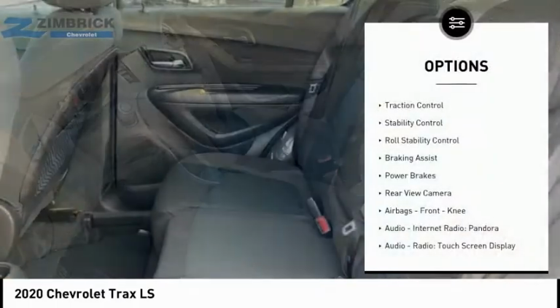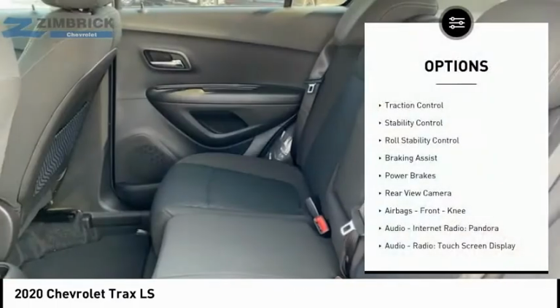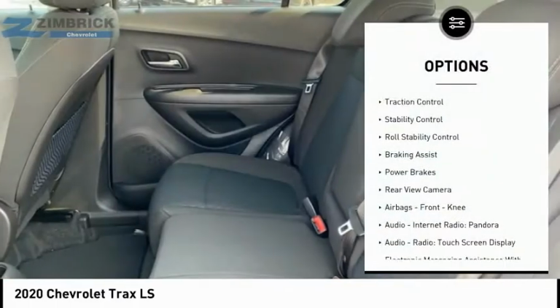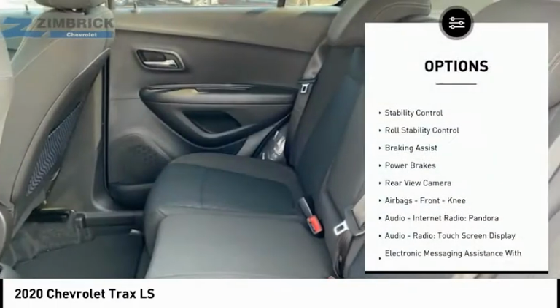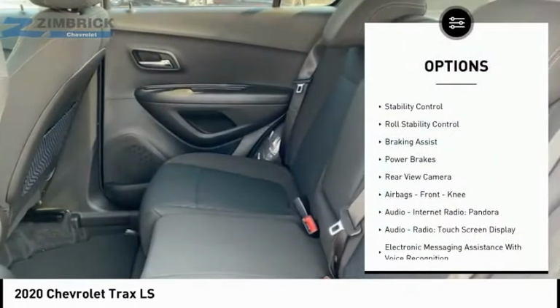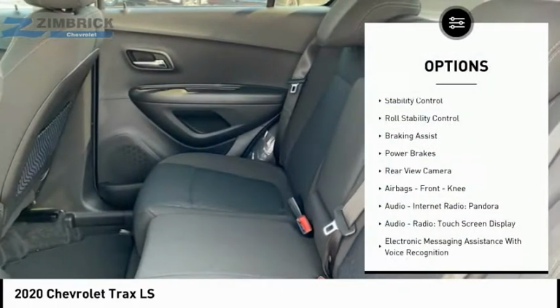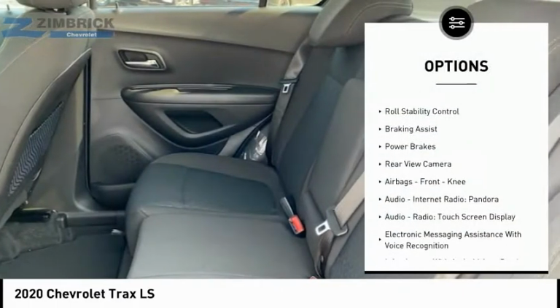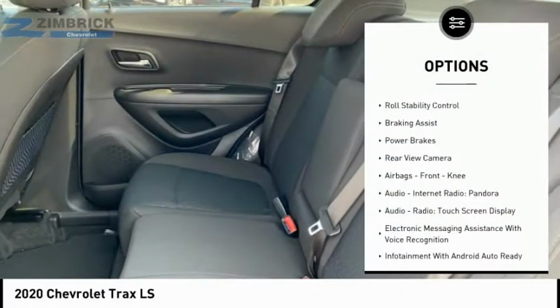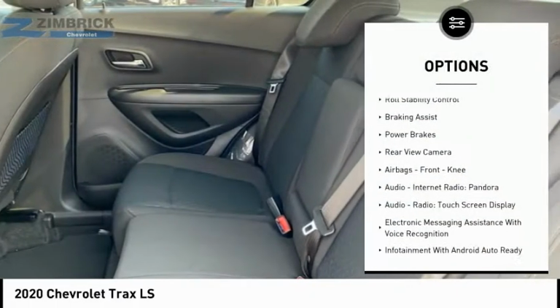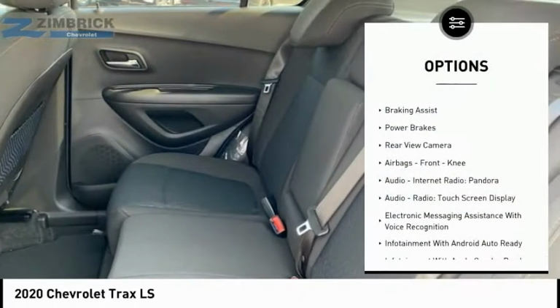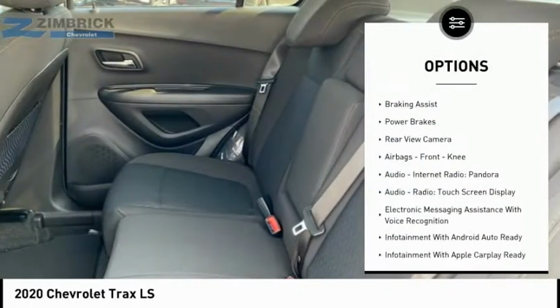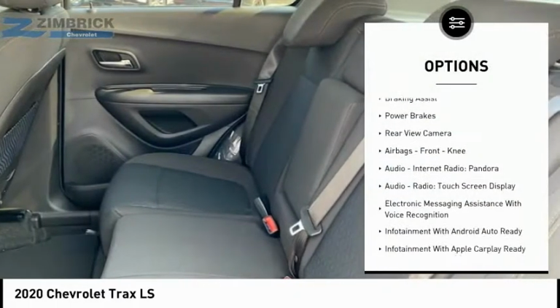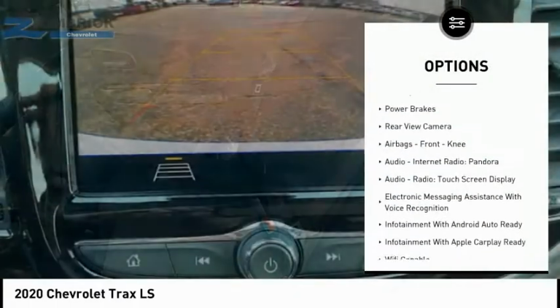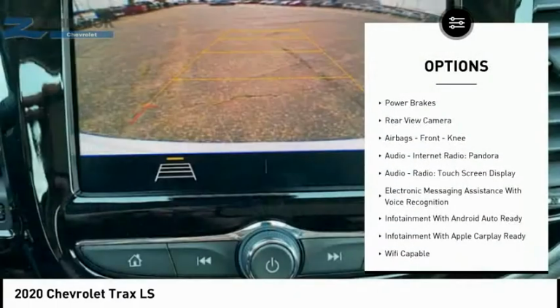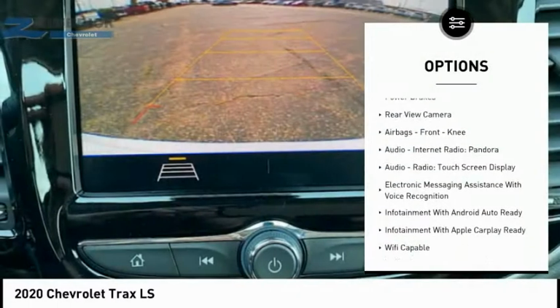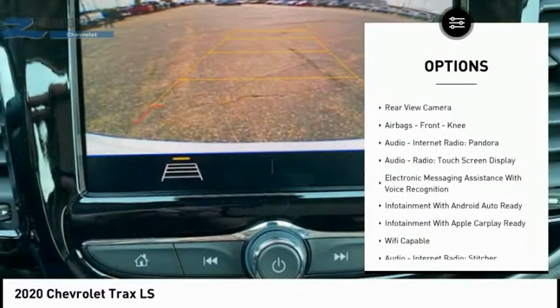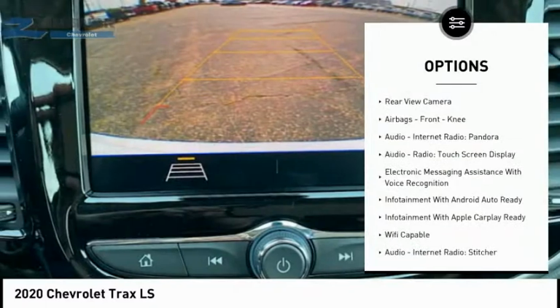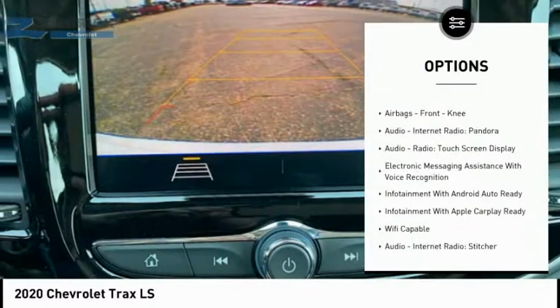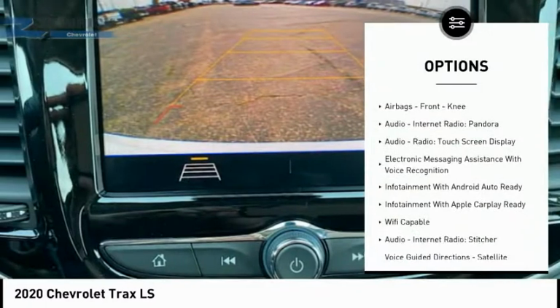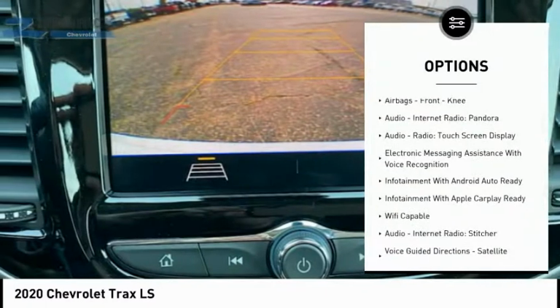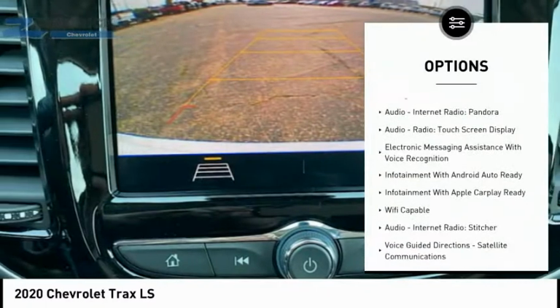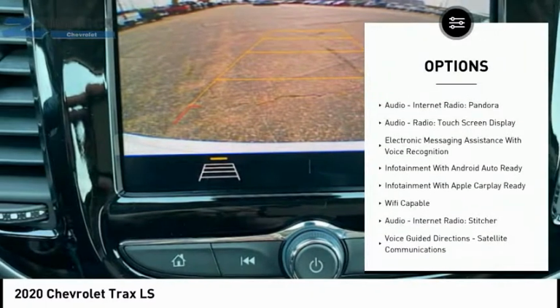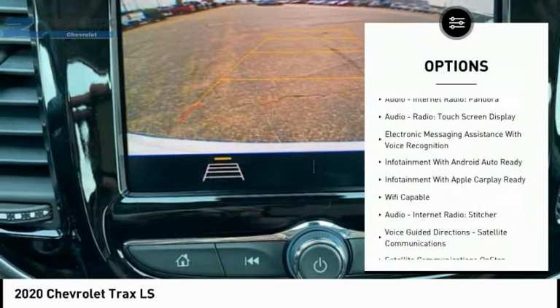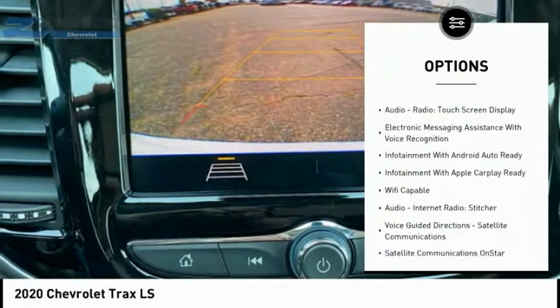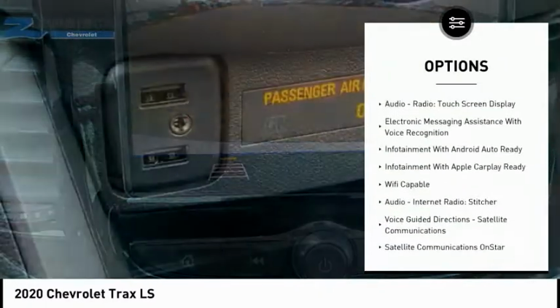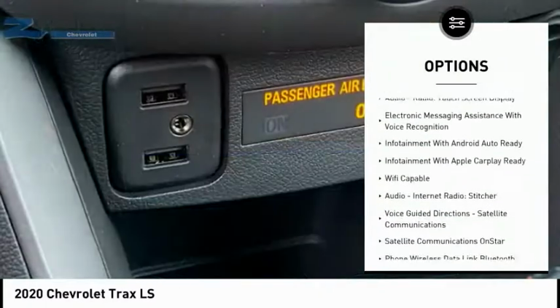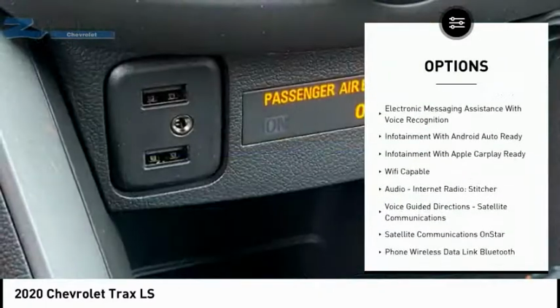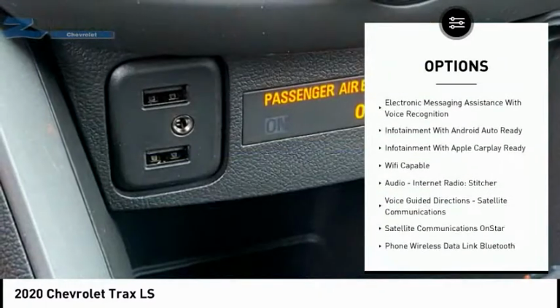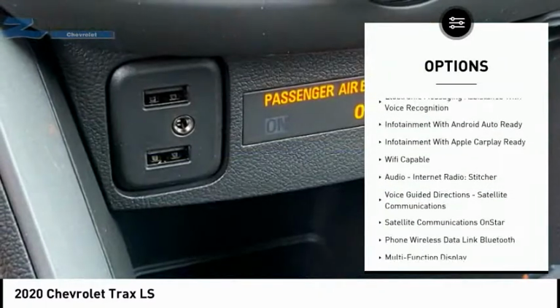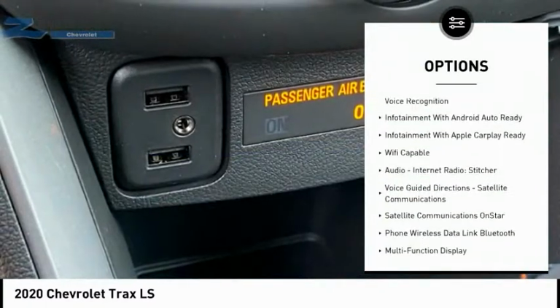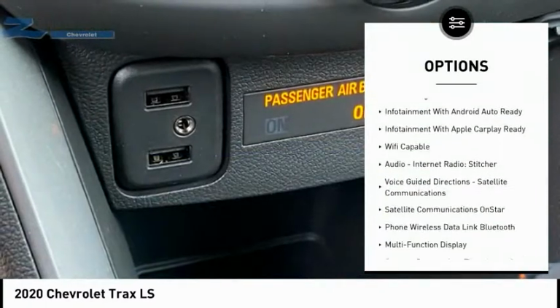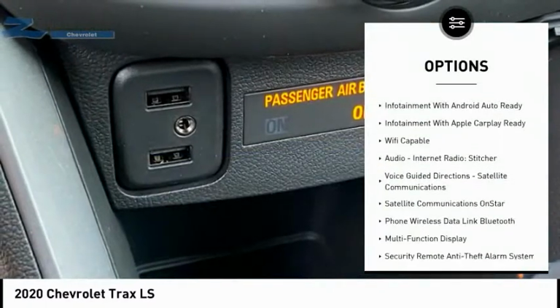Traction control, stability control, roll stability control, braking assist, power brakes, rear view camera, airbags.